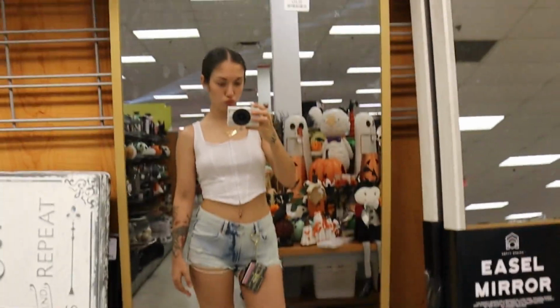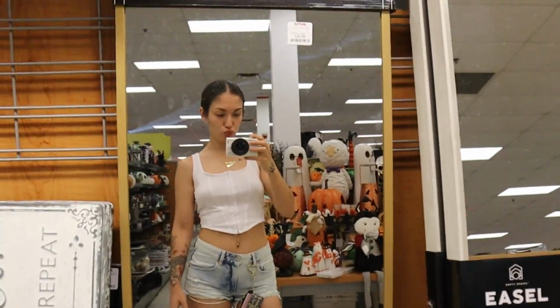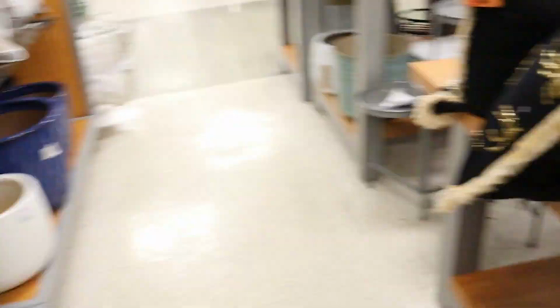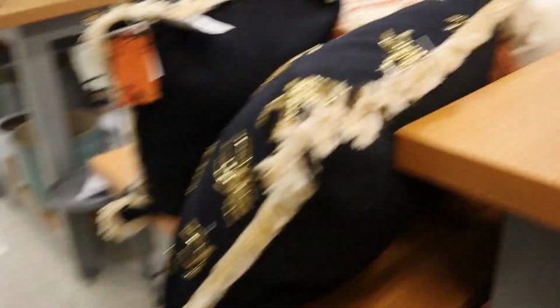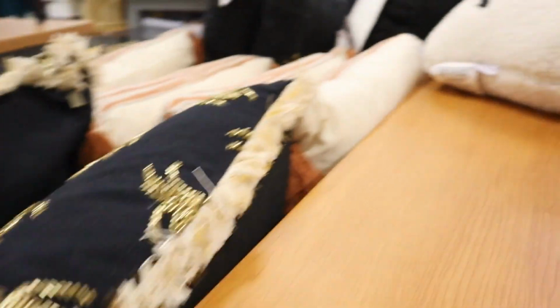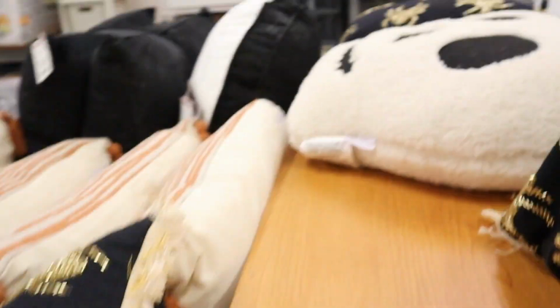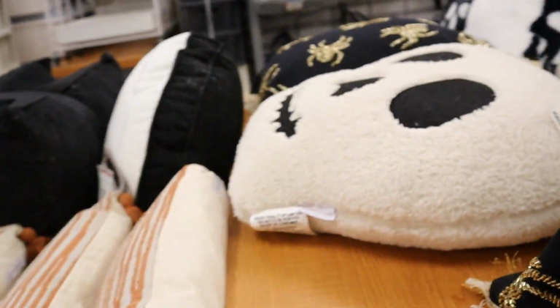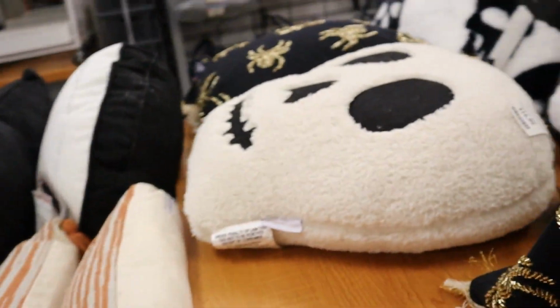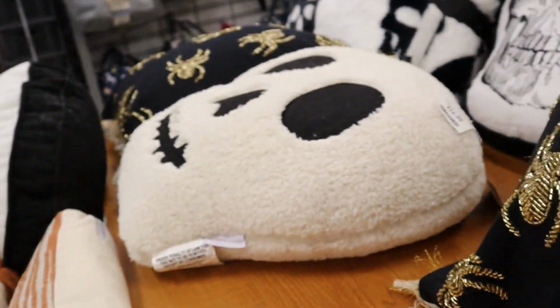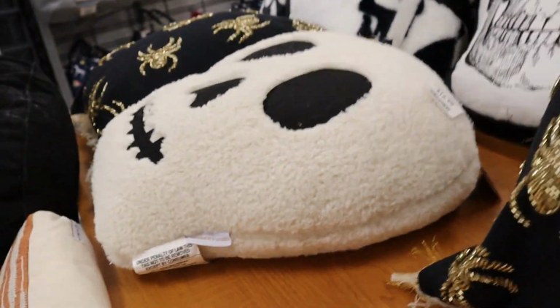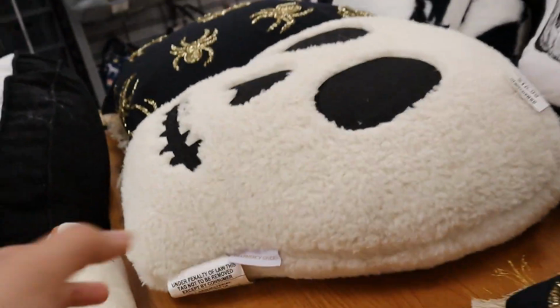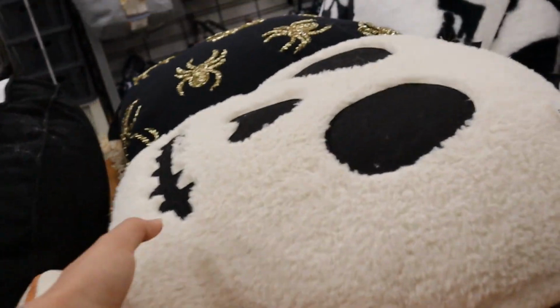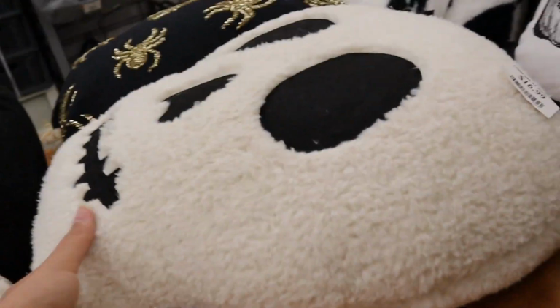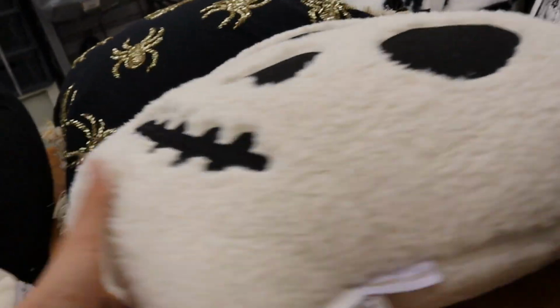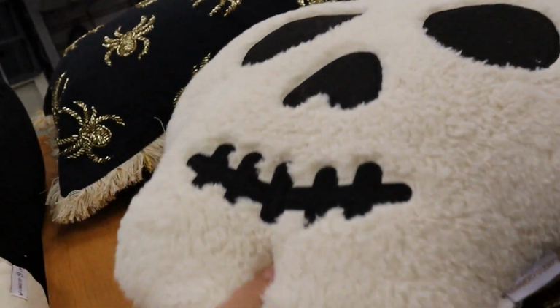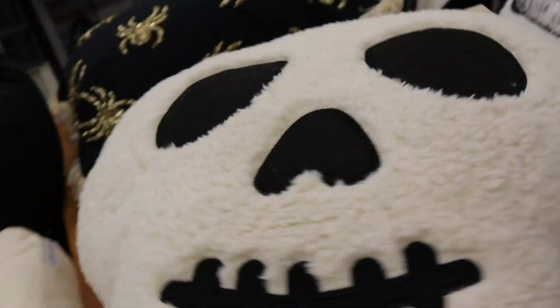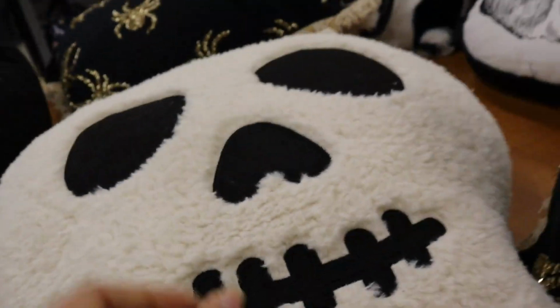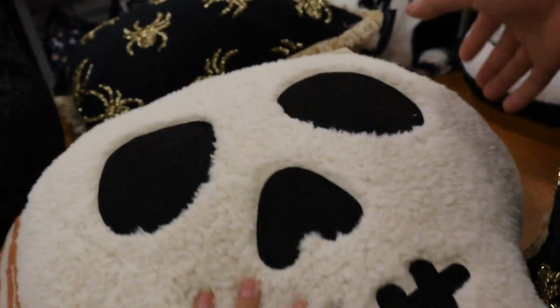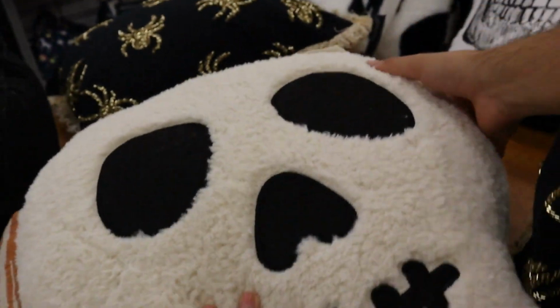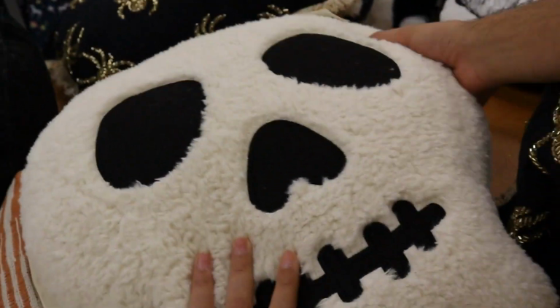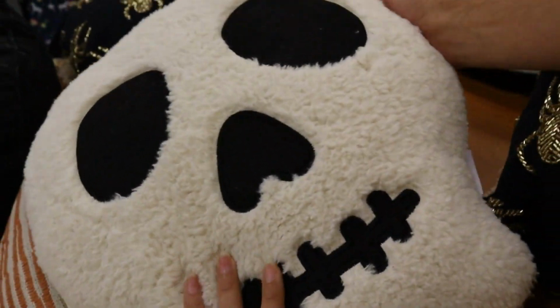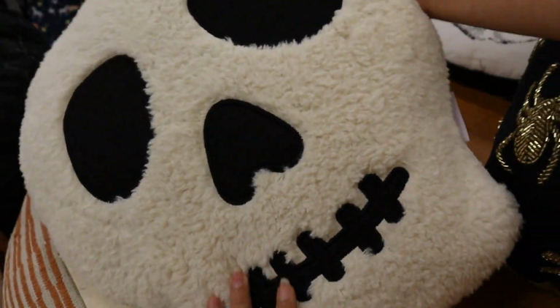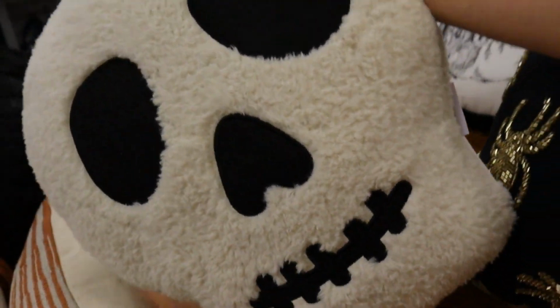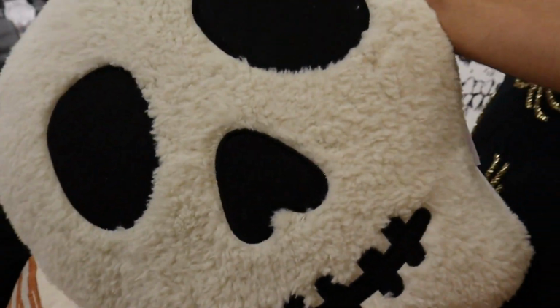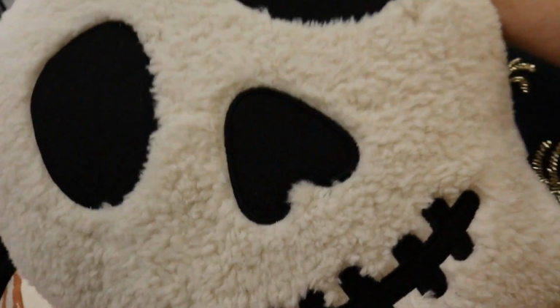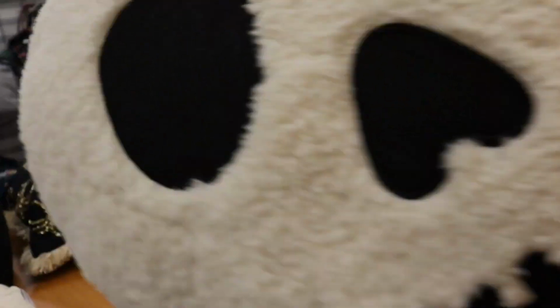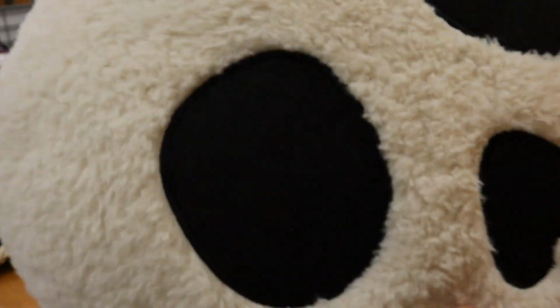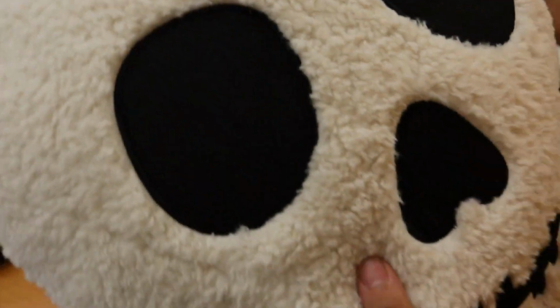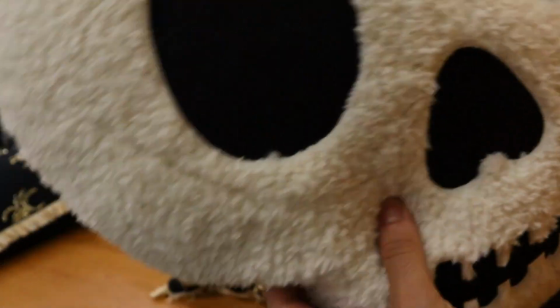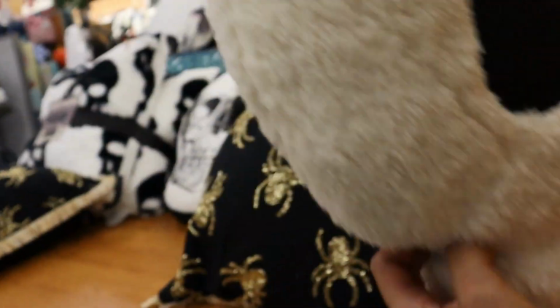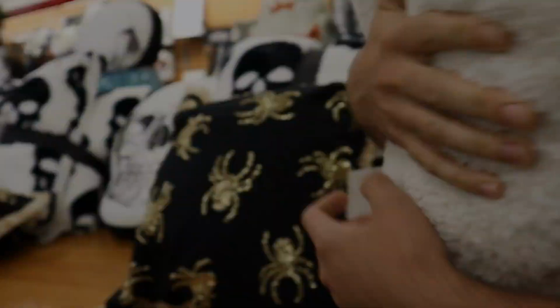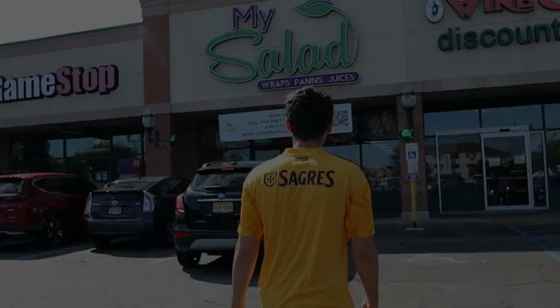Look at these pillows — oh my god, look at that pillow for Halloween. It's not even Halloween time yet, but that's actually really nice. I kind of really like it — it's soft too.